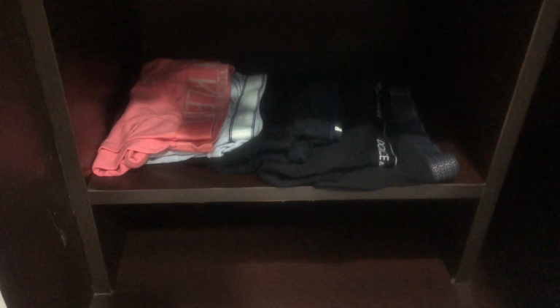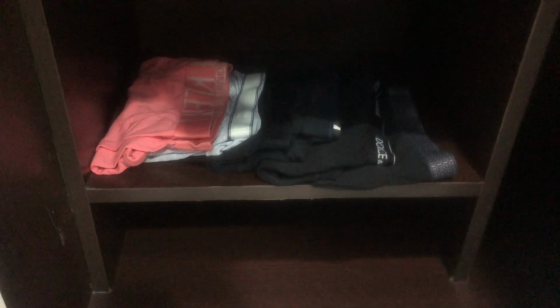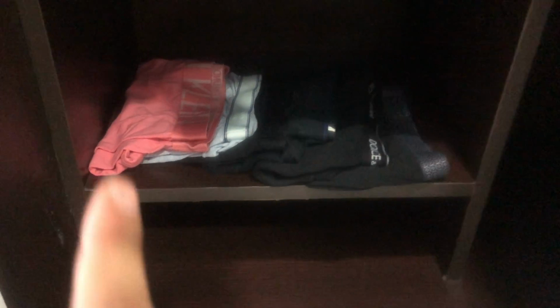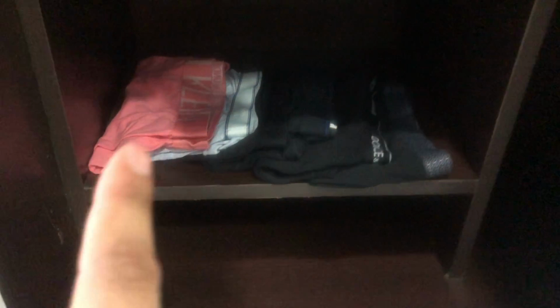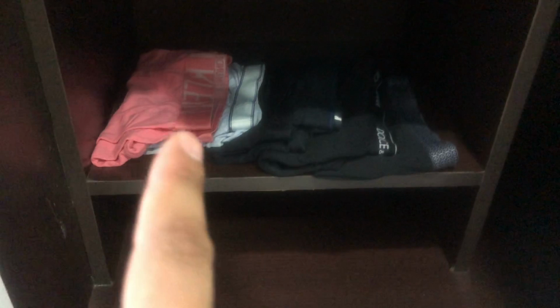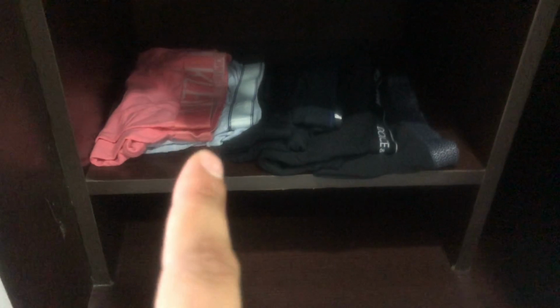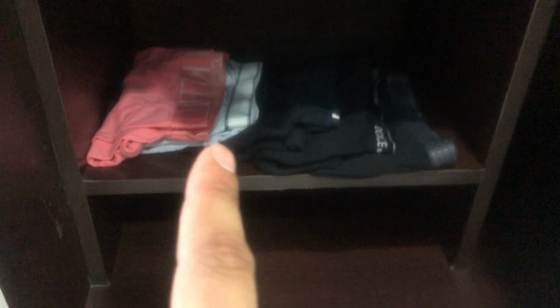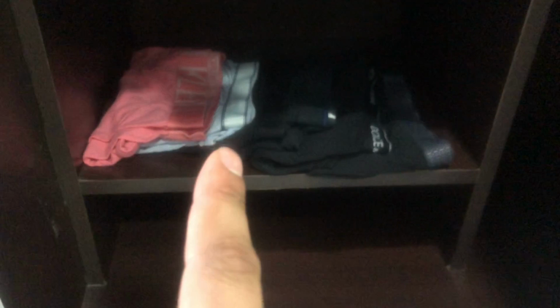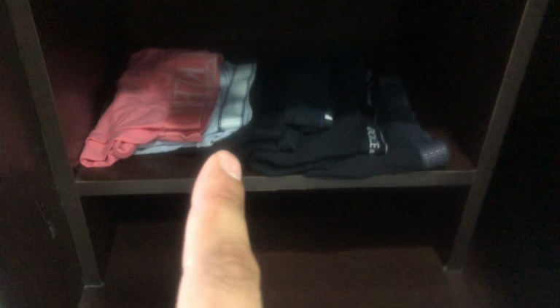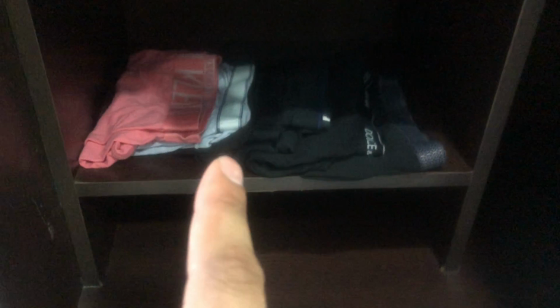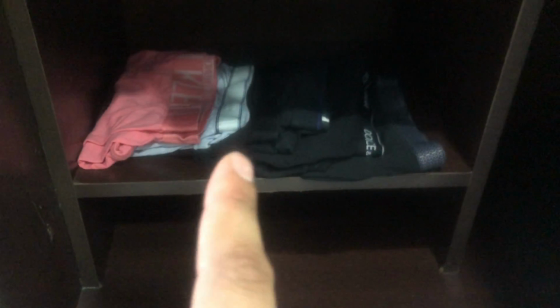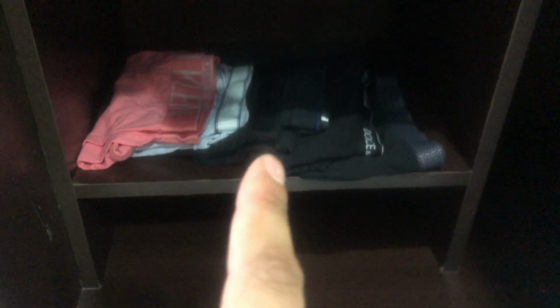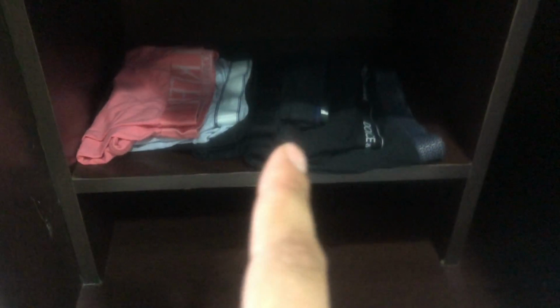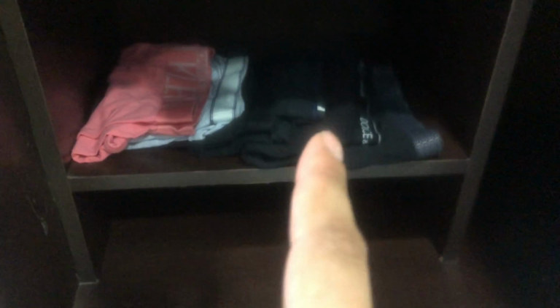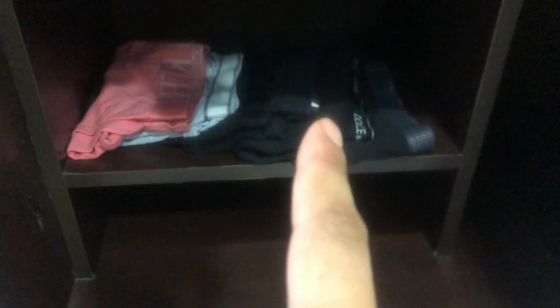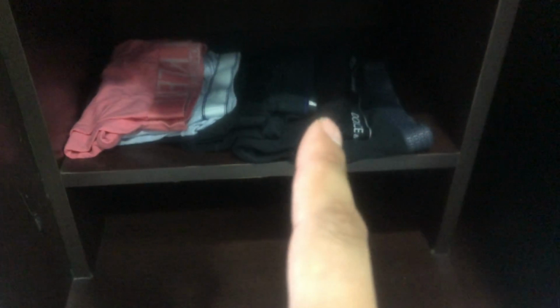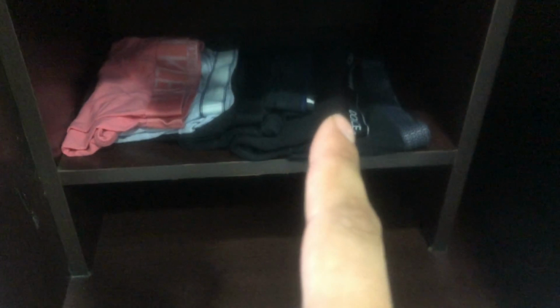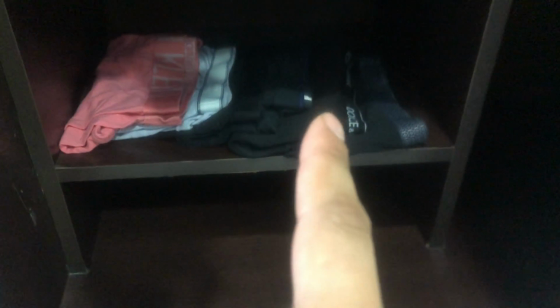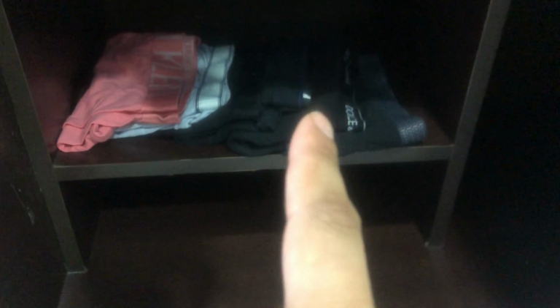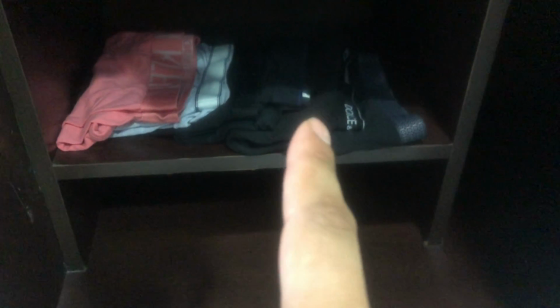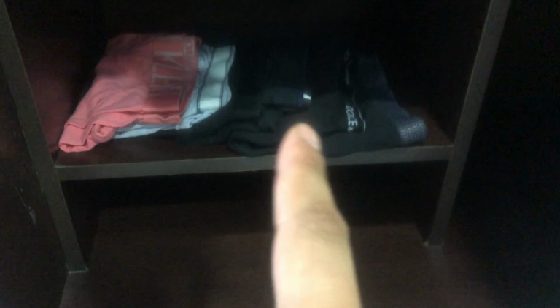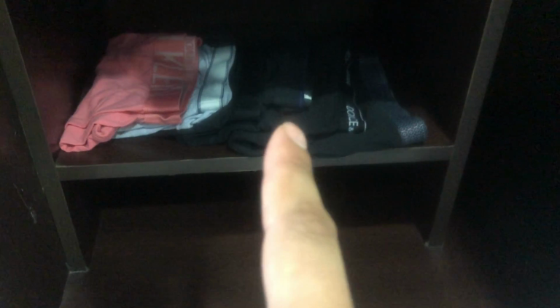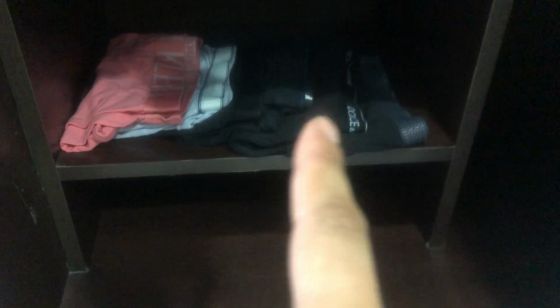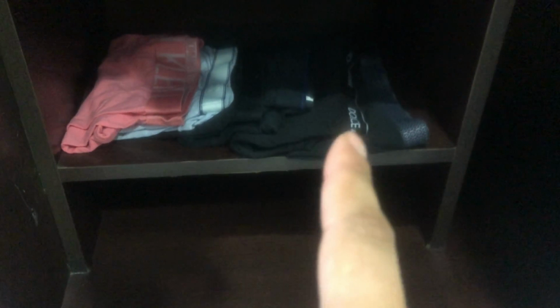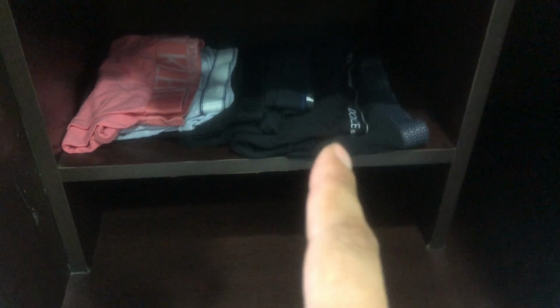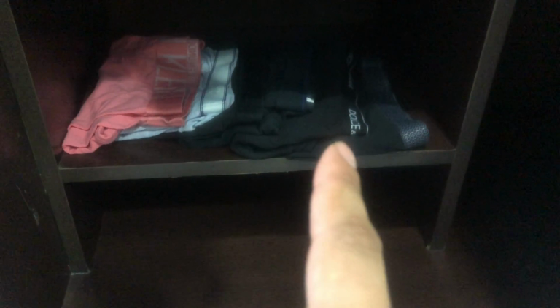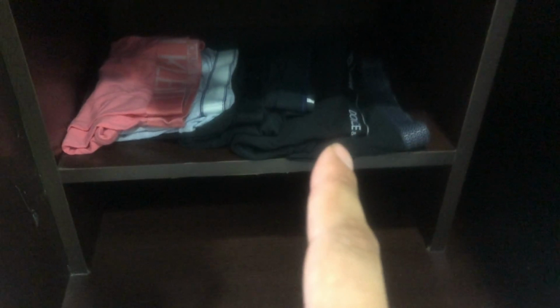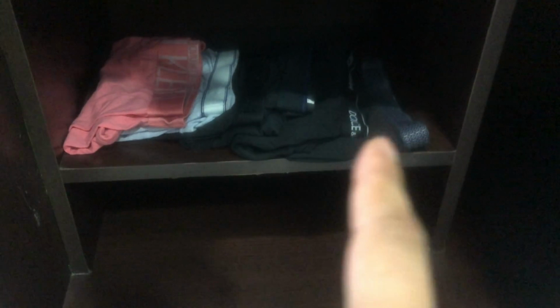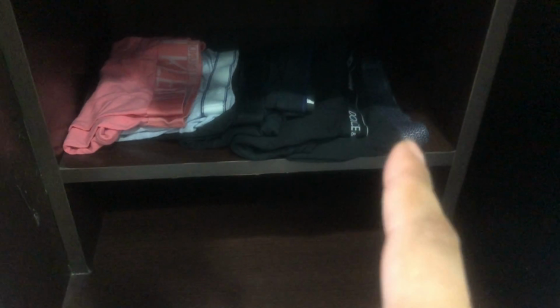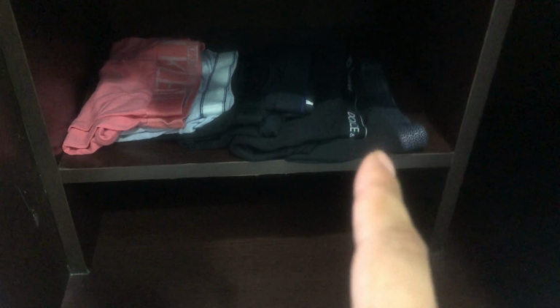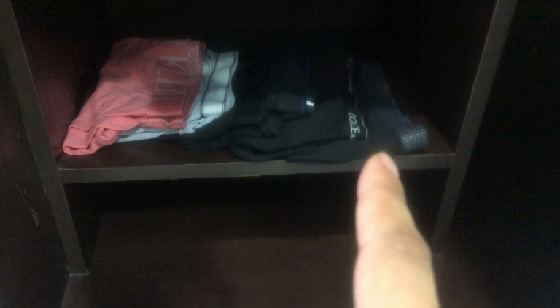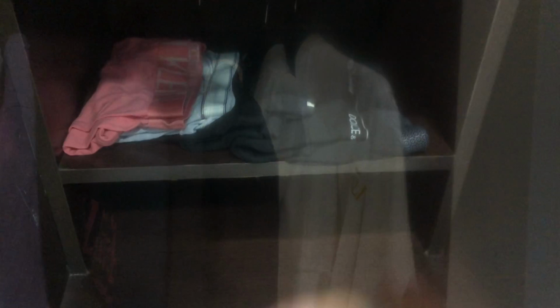We have underwear. We start out with Calvin Klein, Derrick Rose, Hanro, Dolce and Gabbana, and more Derrick Rose.